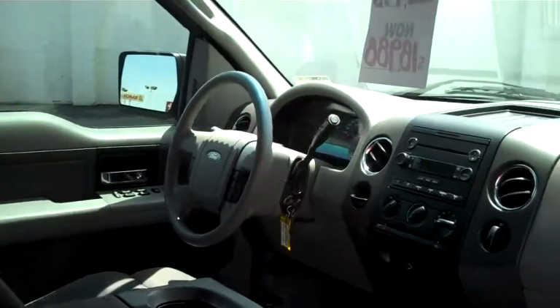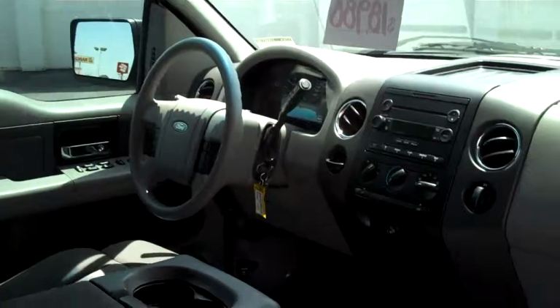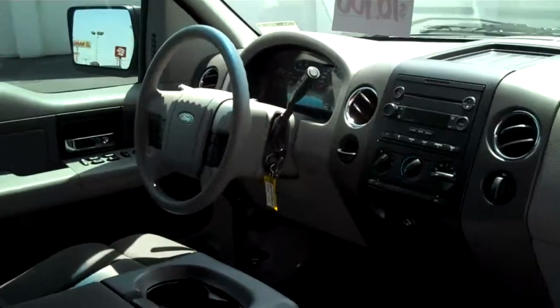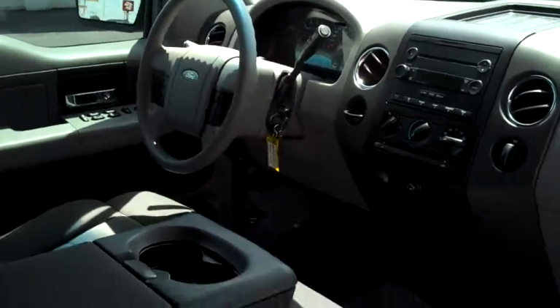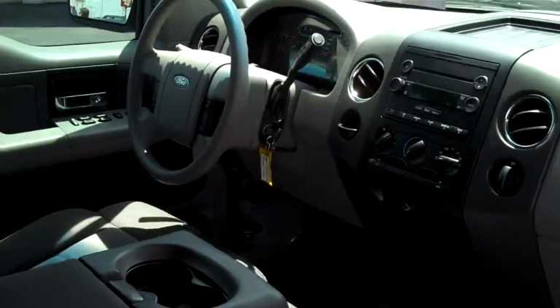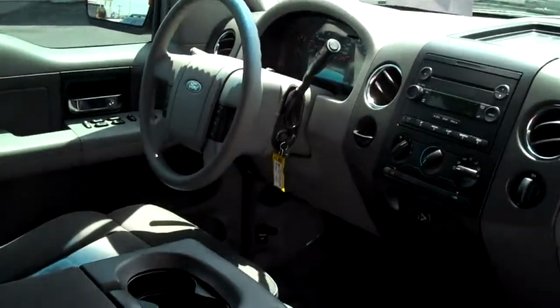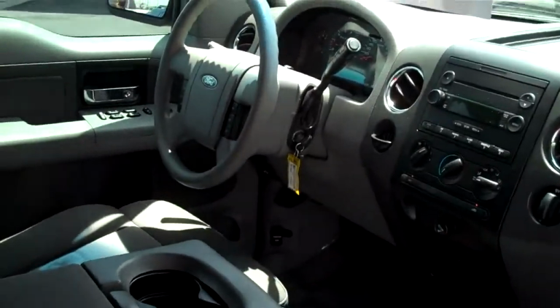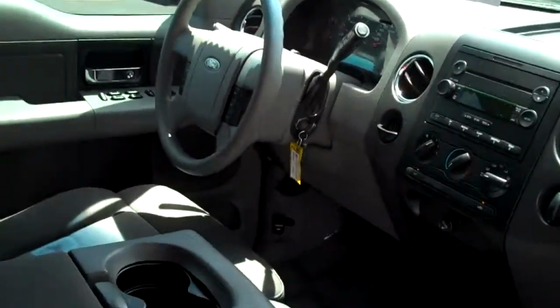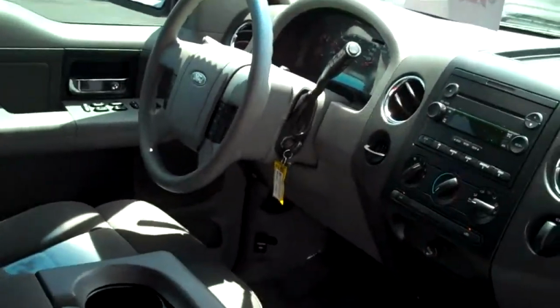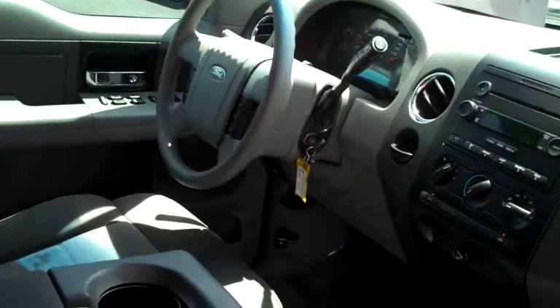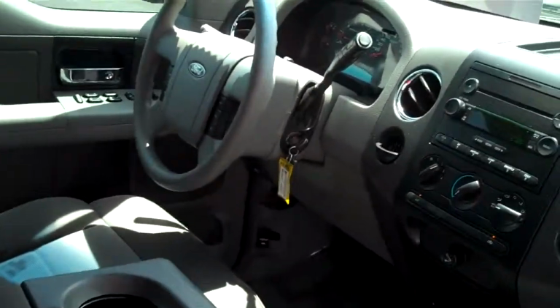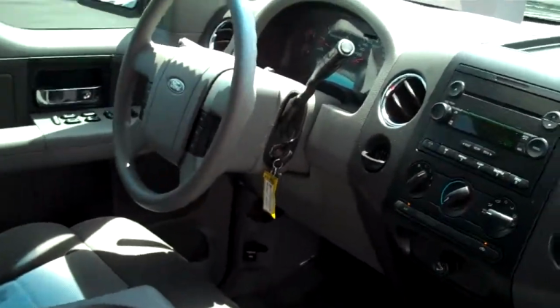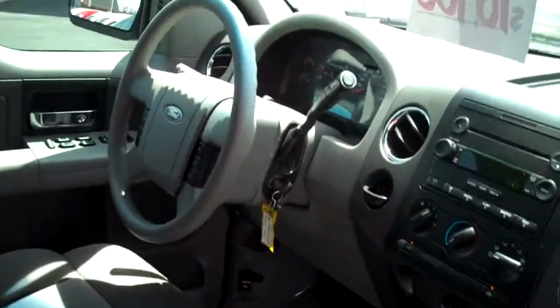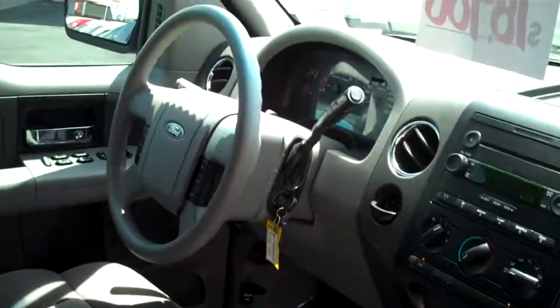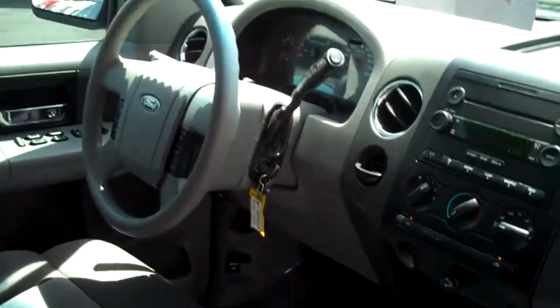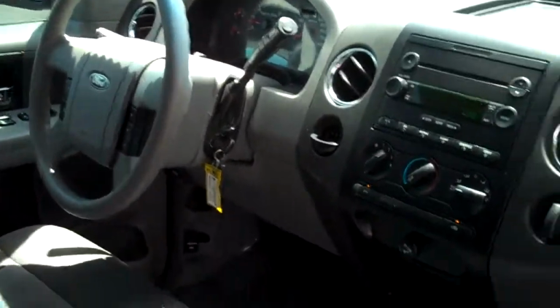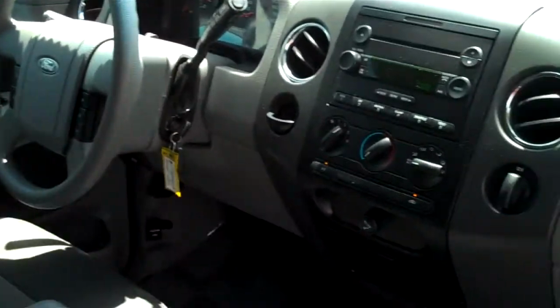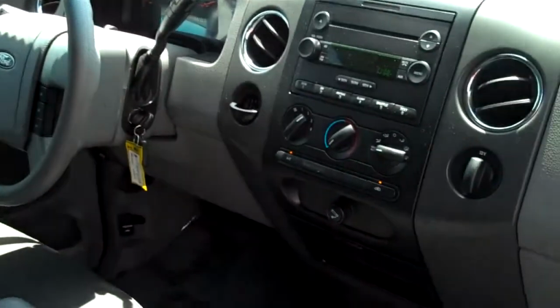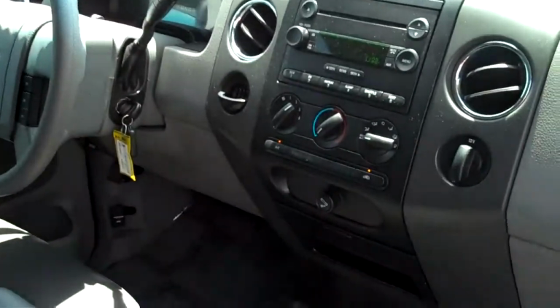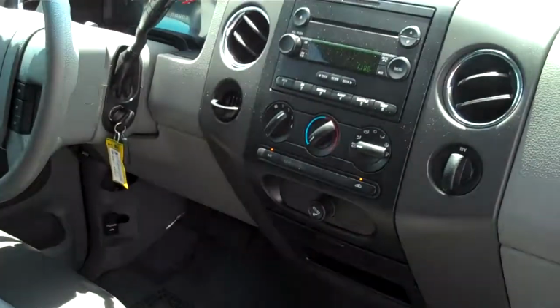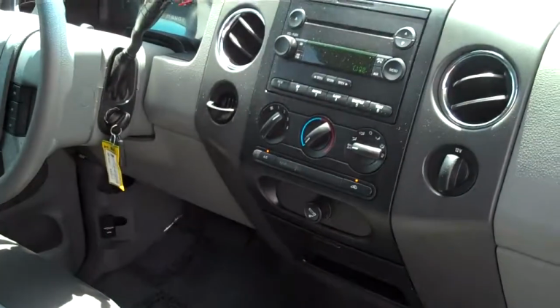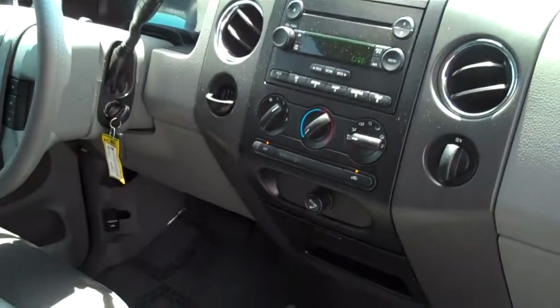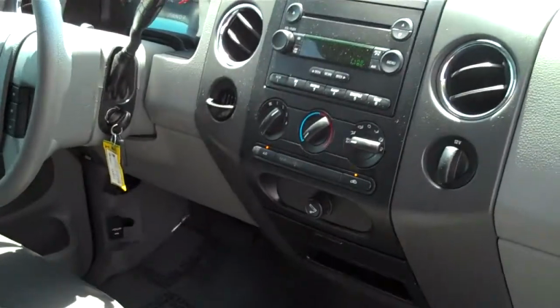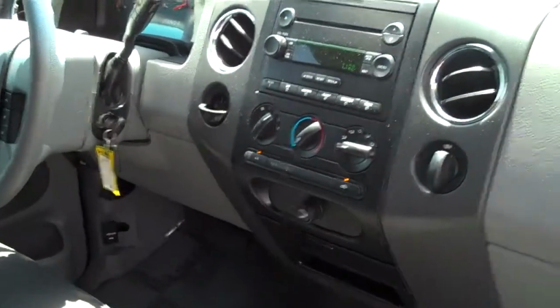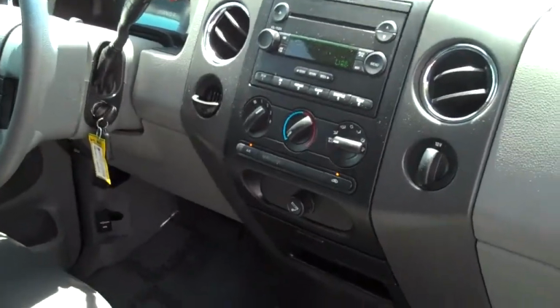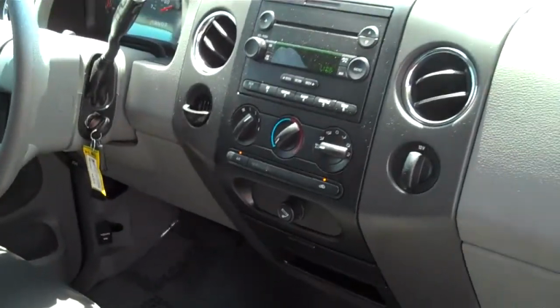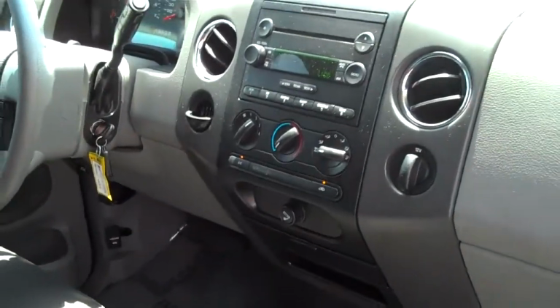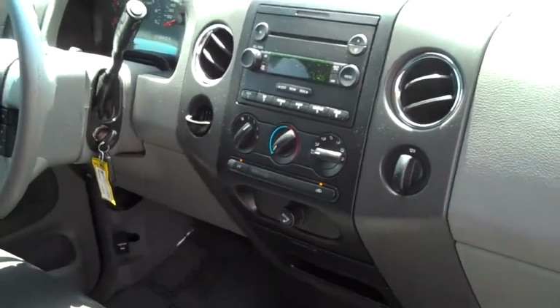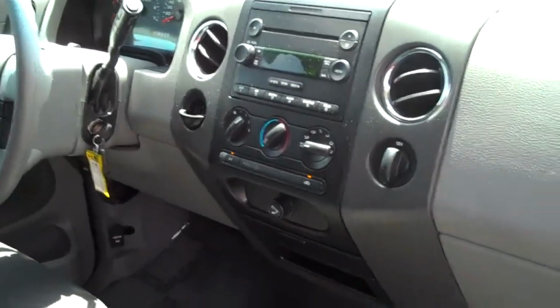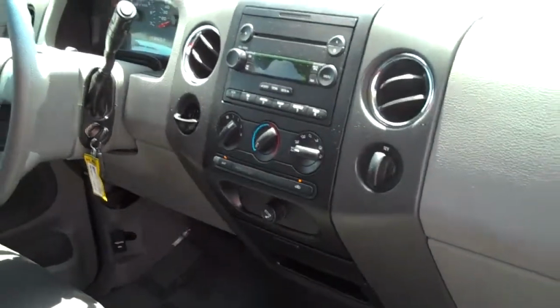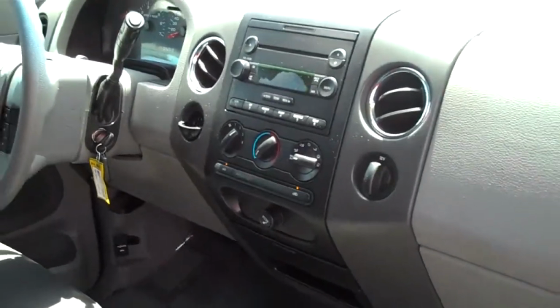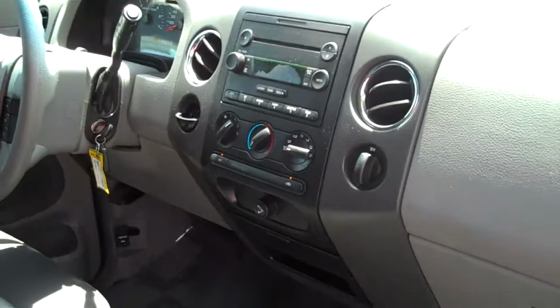Cruise control, power windows and door locks, AM, FM, CD, air conditioning and heating.